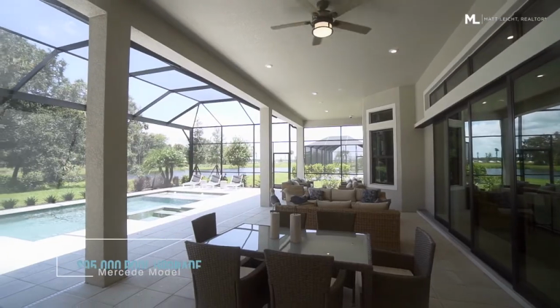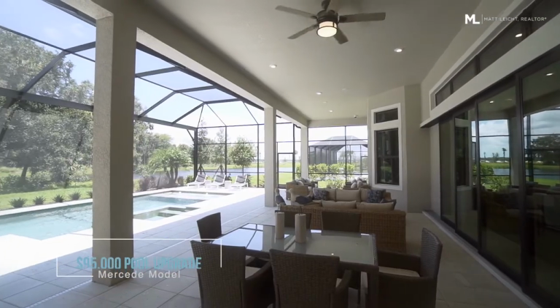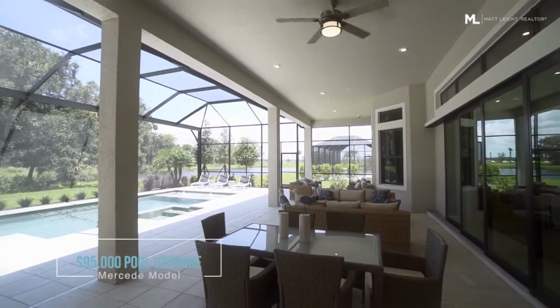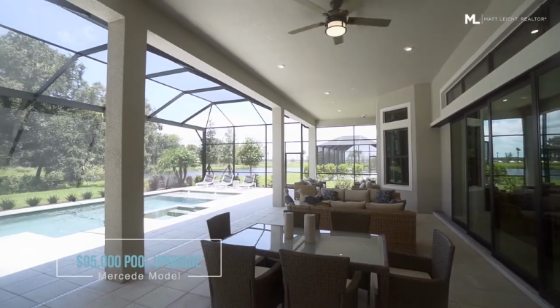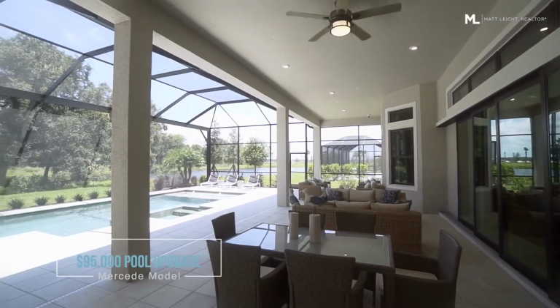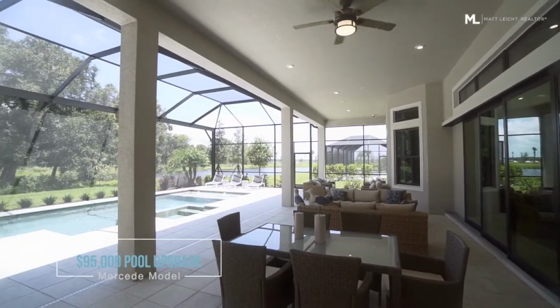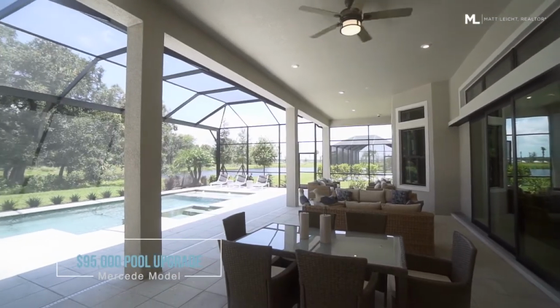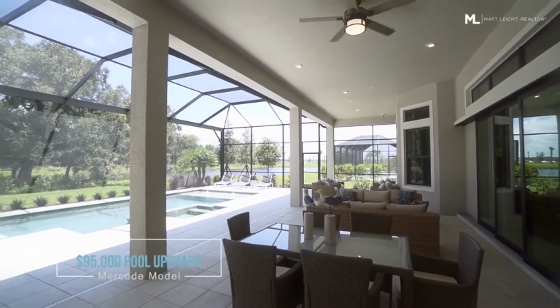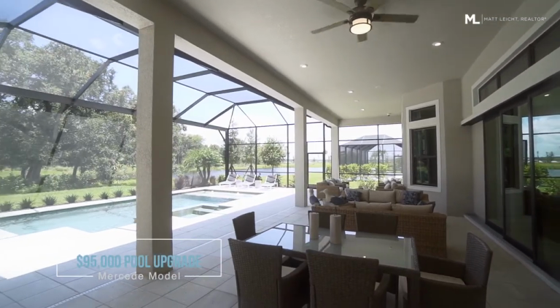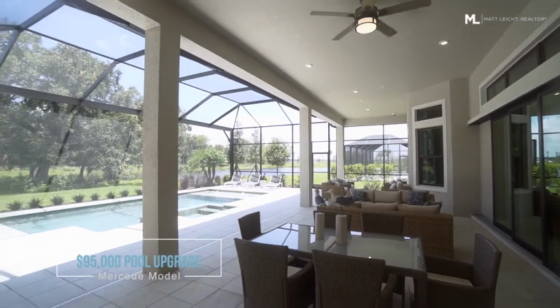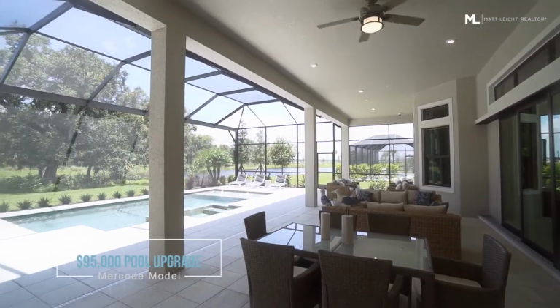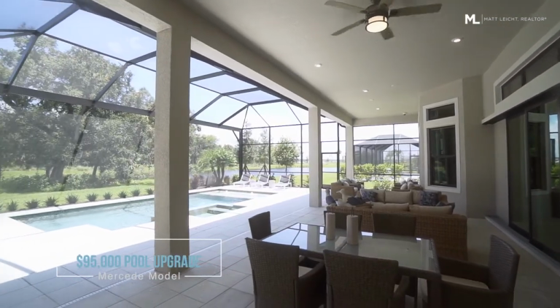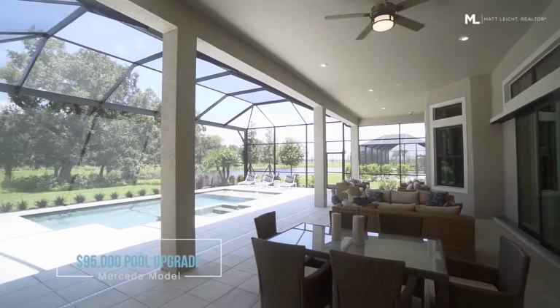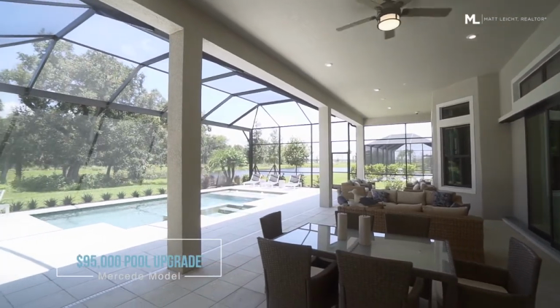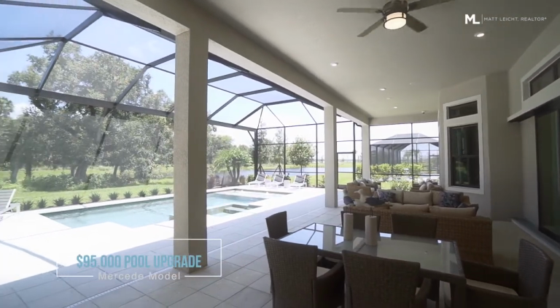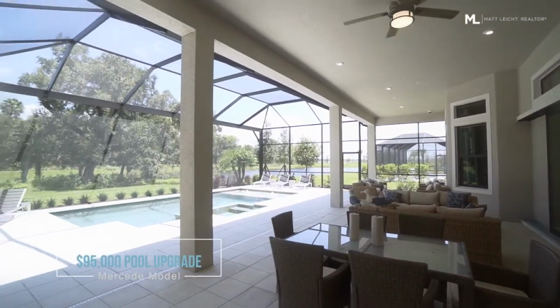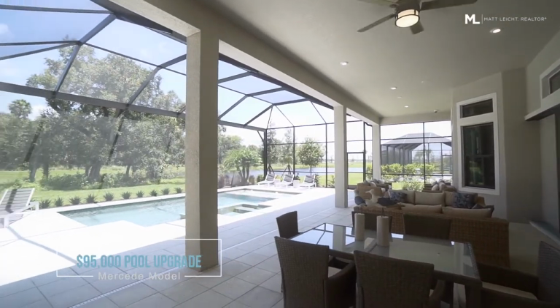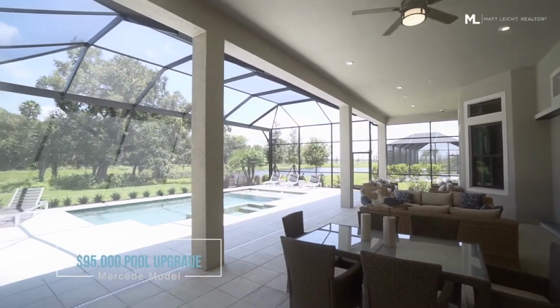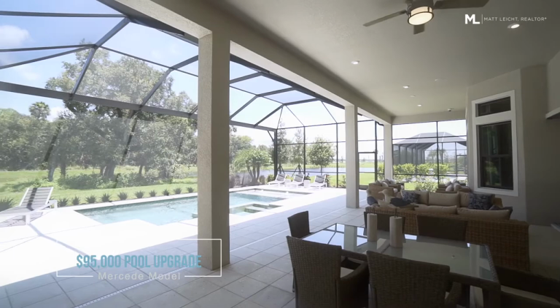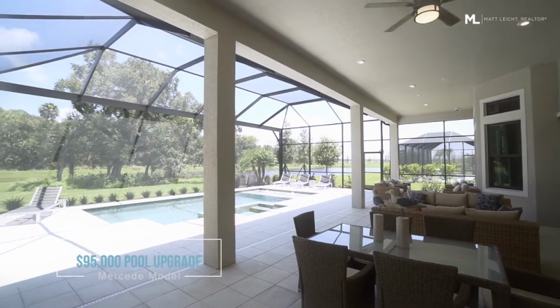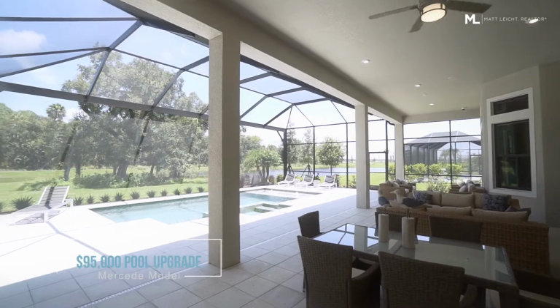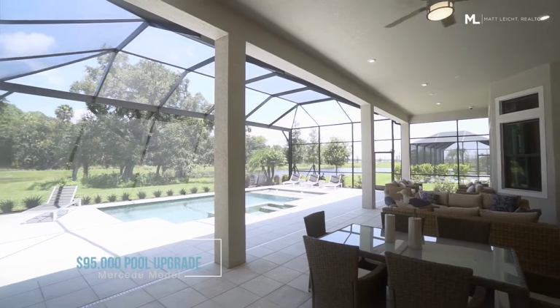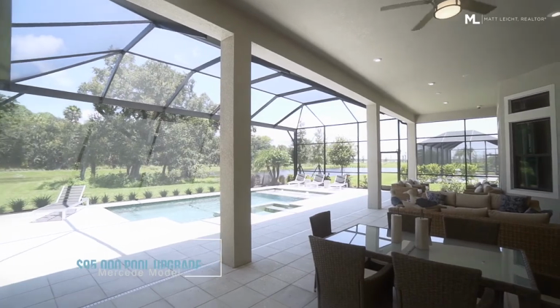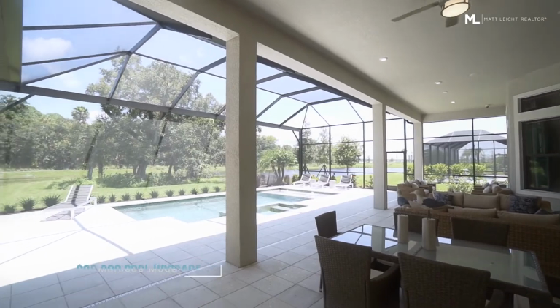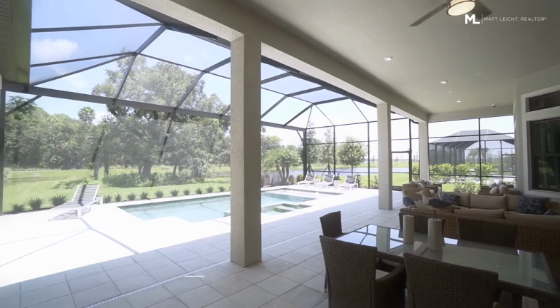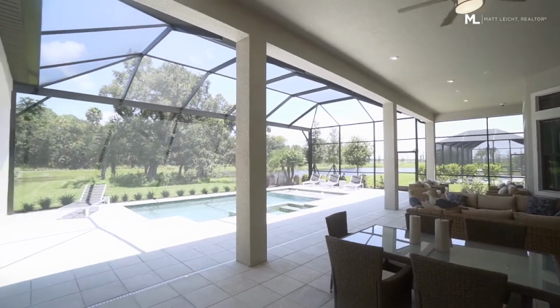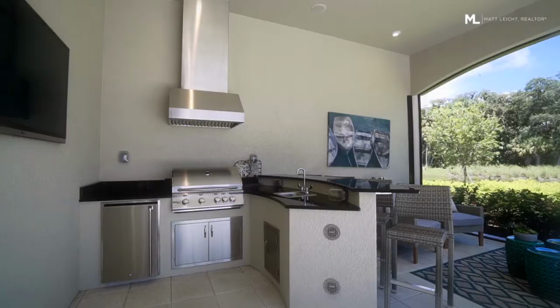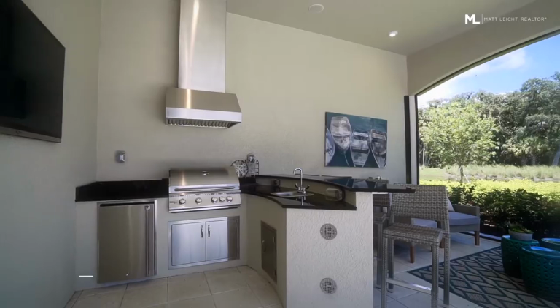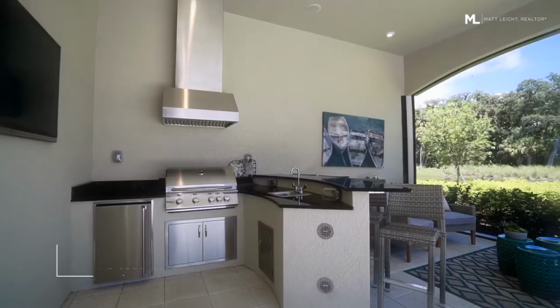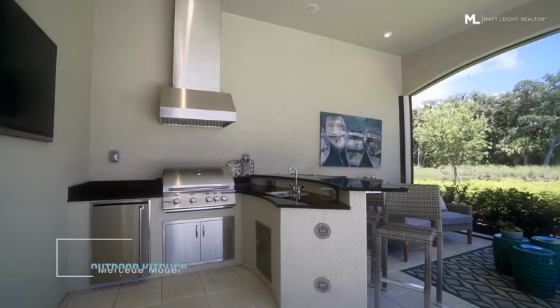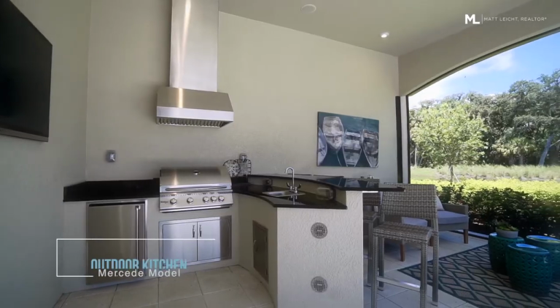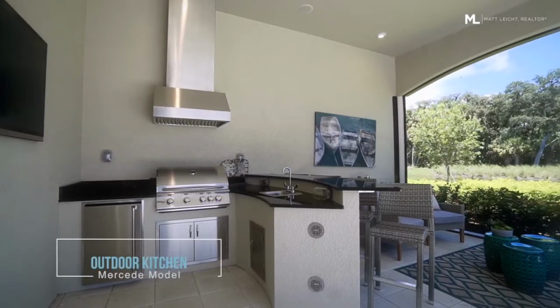Out back, this pool is a $95,000 upgrade. There's an outdoor kitchen and a large covered lanai.